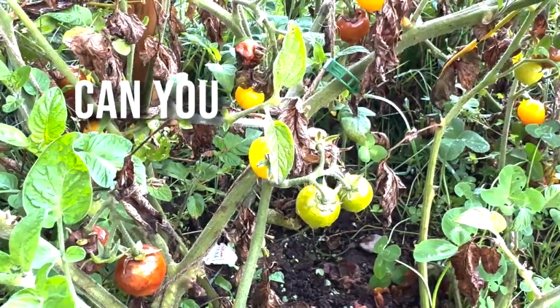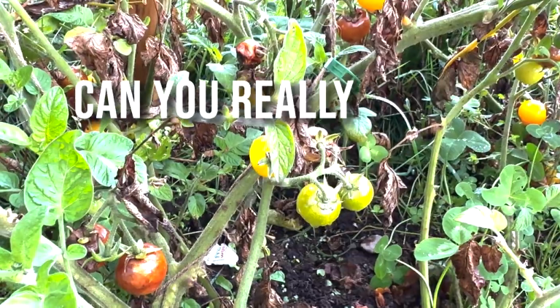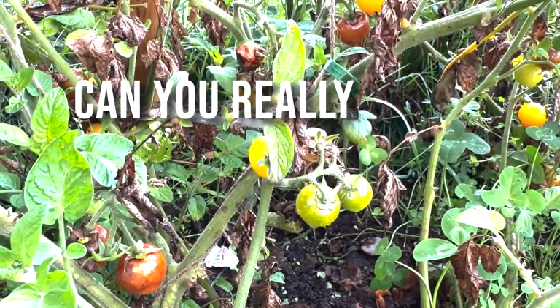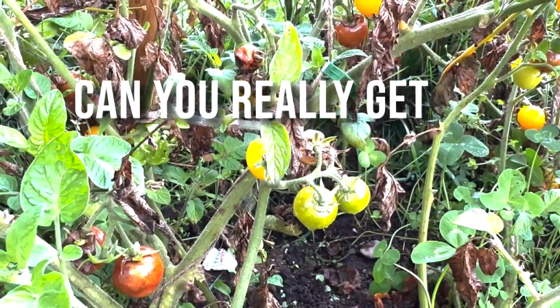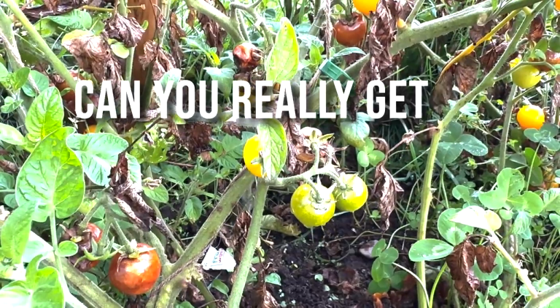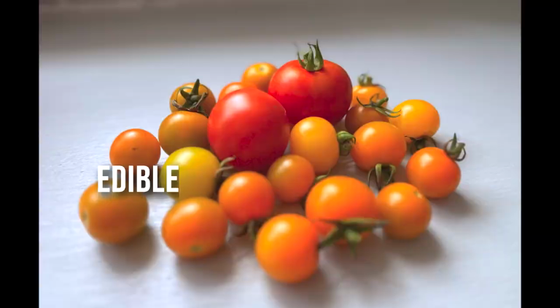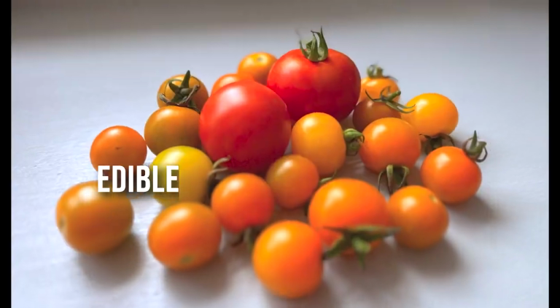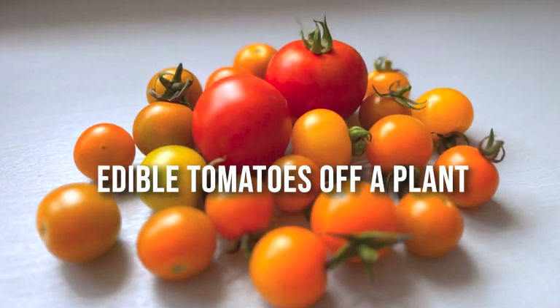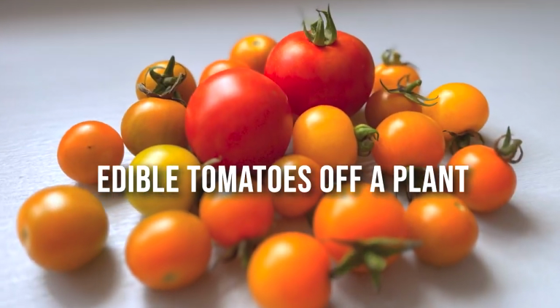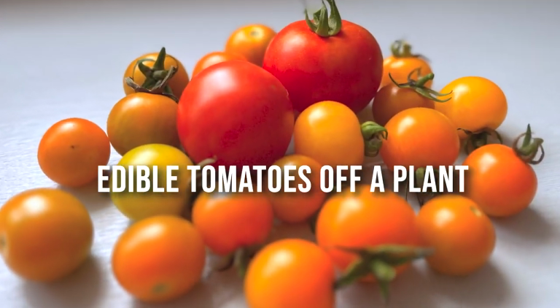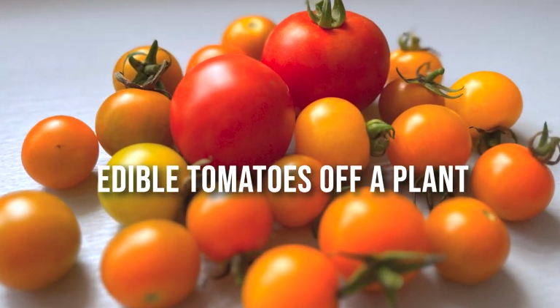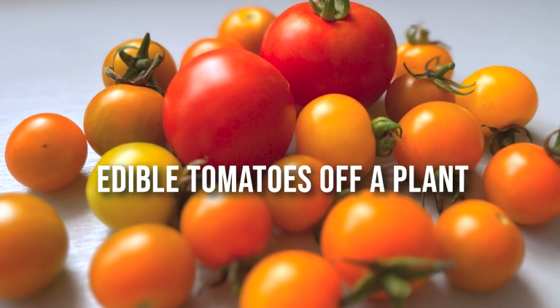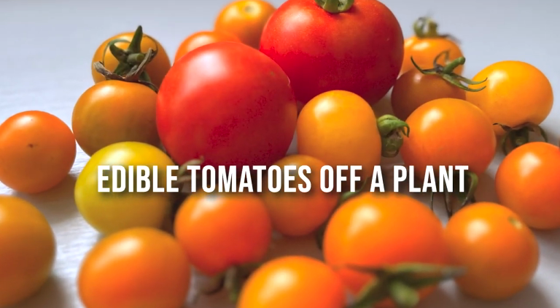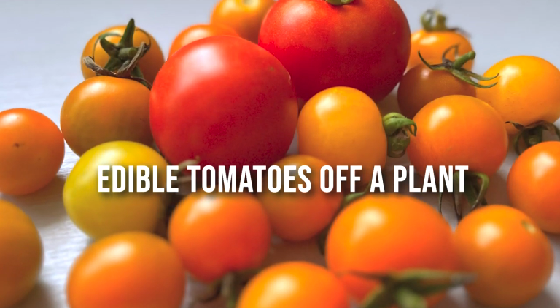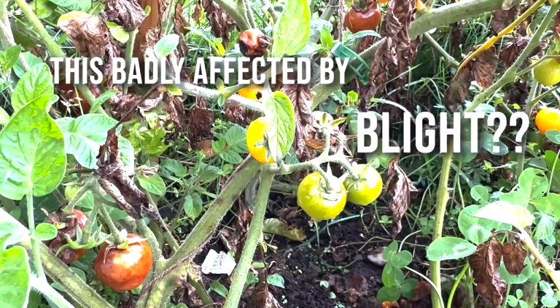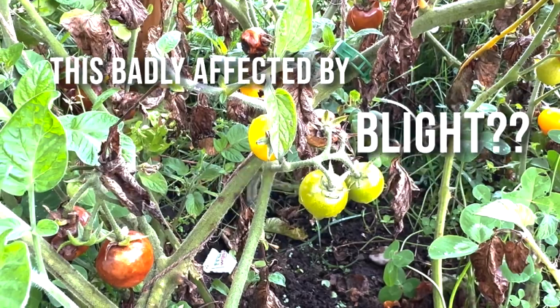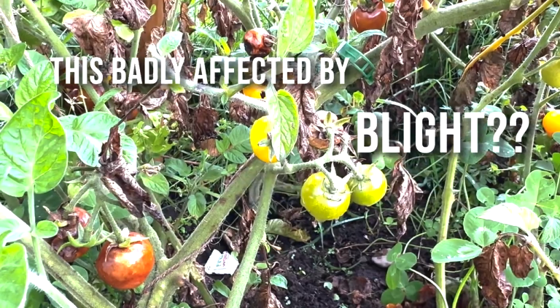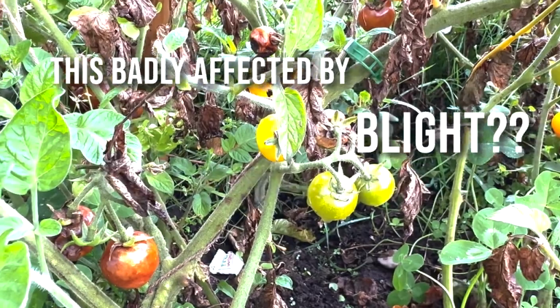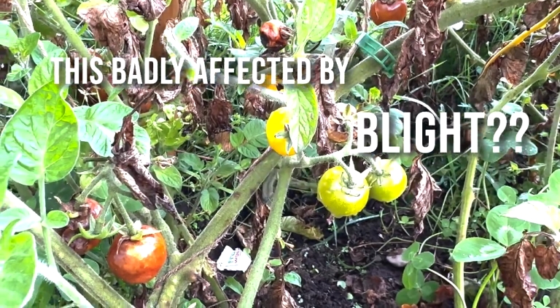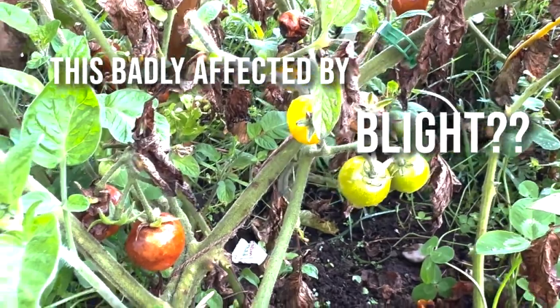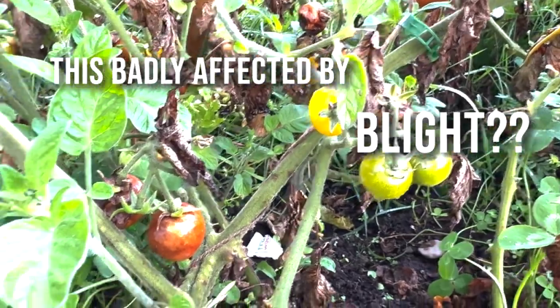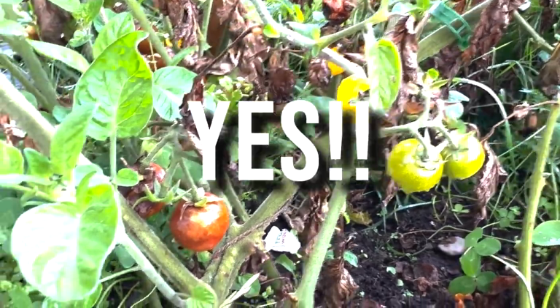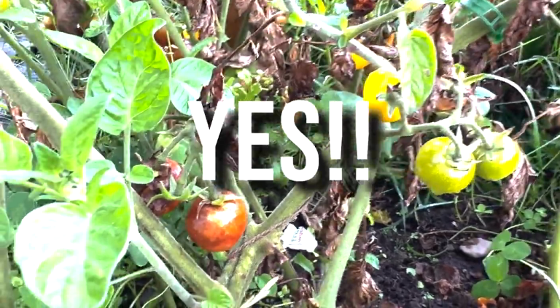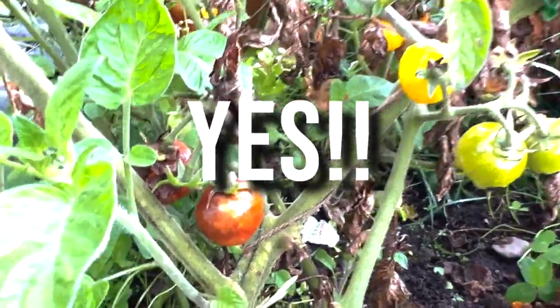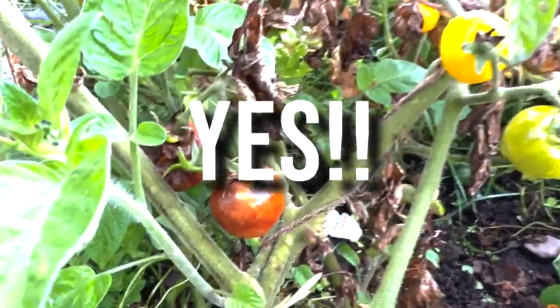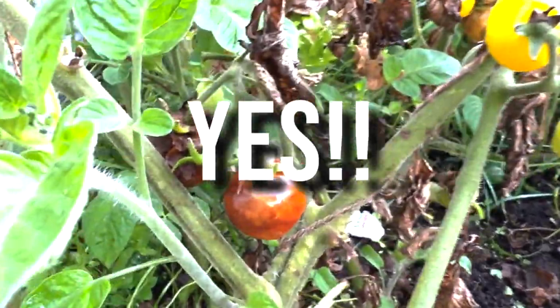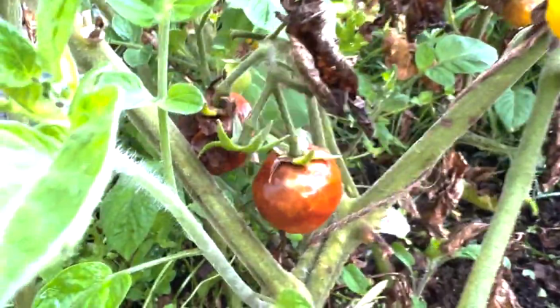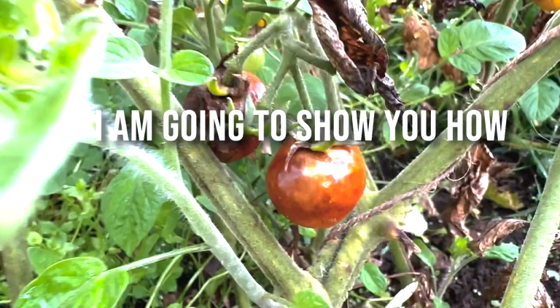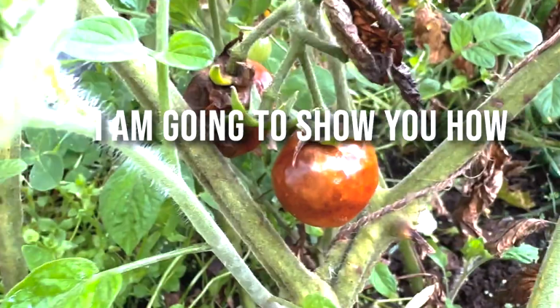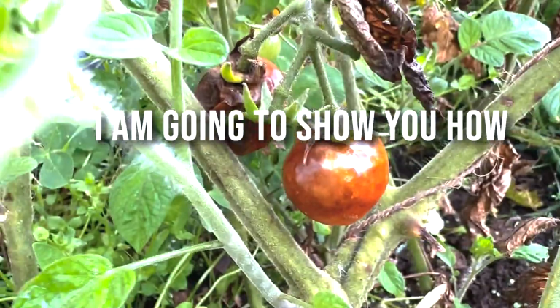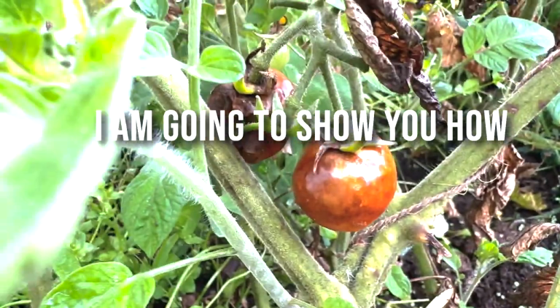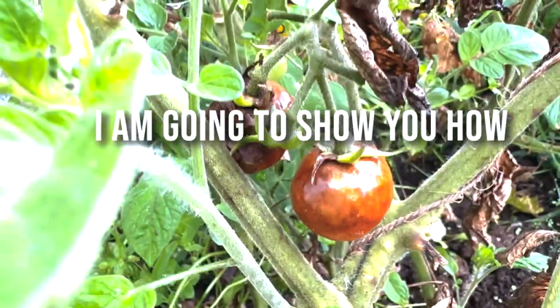Can you really get edible tomatoes off a plant this badly affected by blight? Yes, and I'm going to show you how.